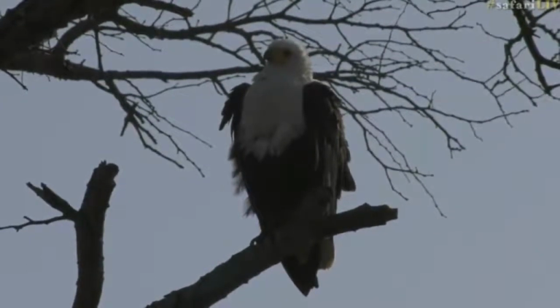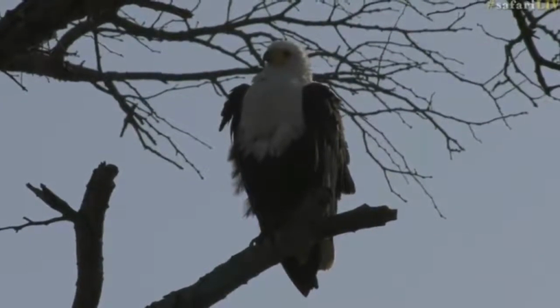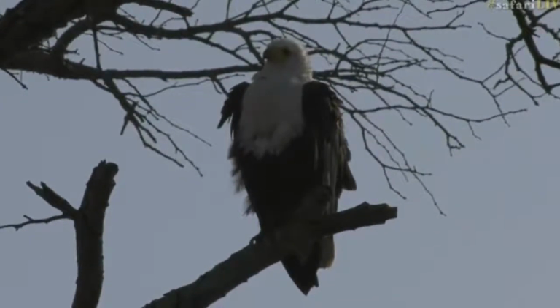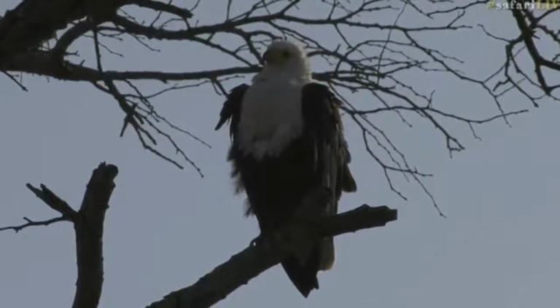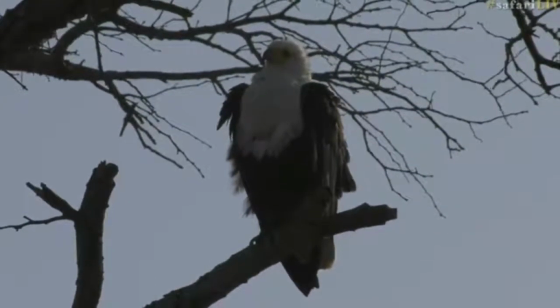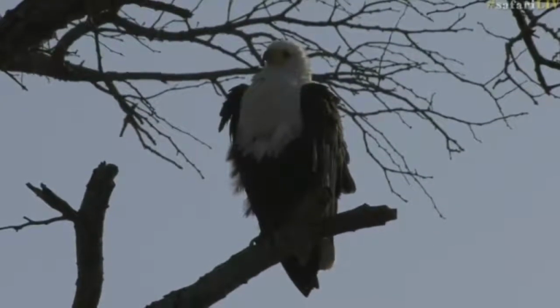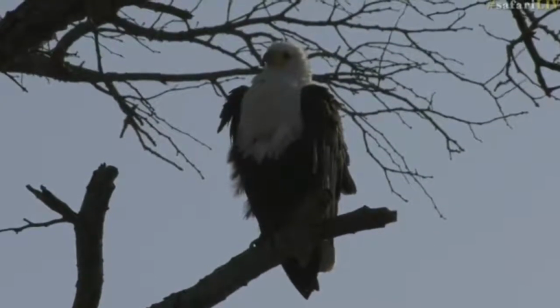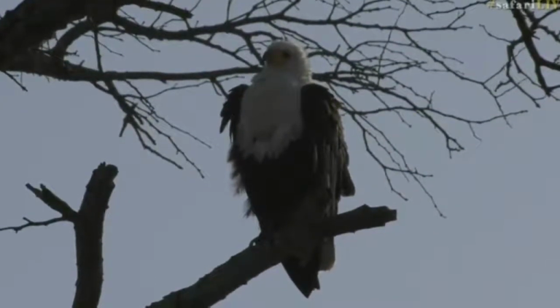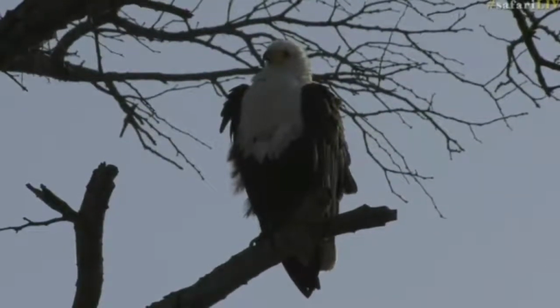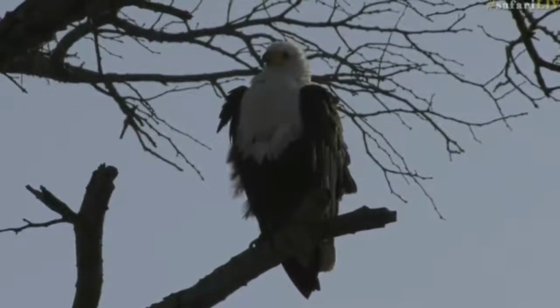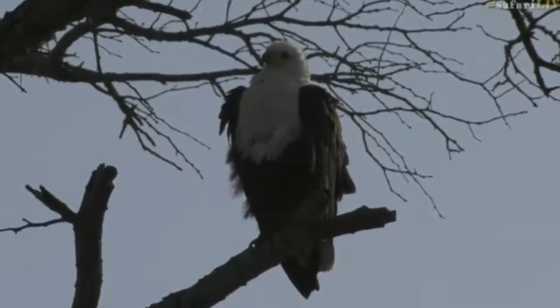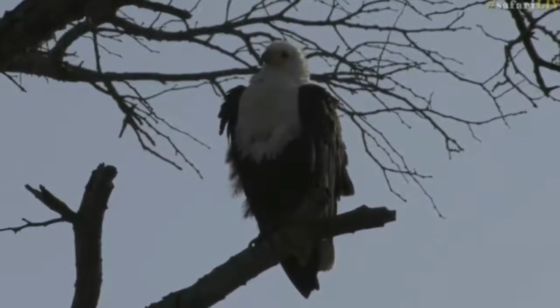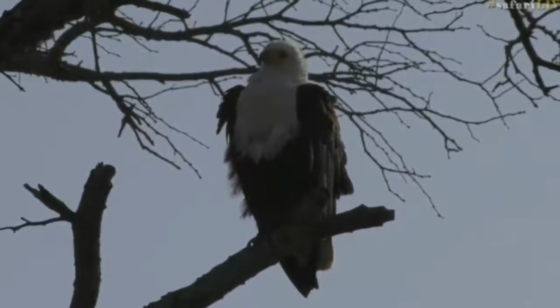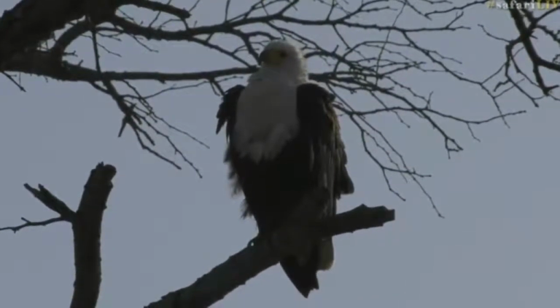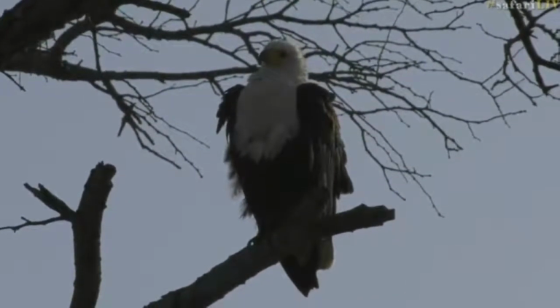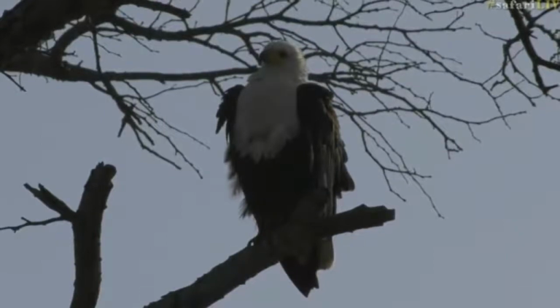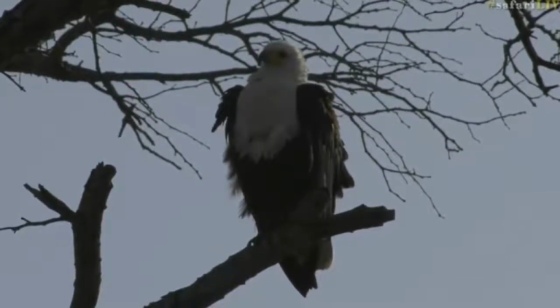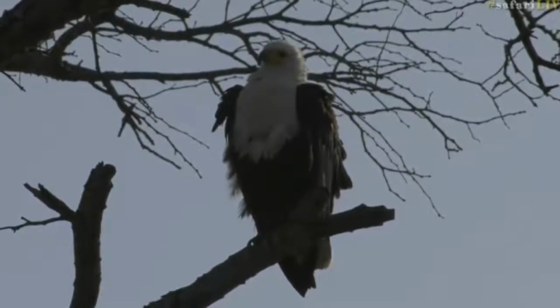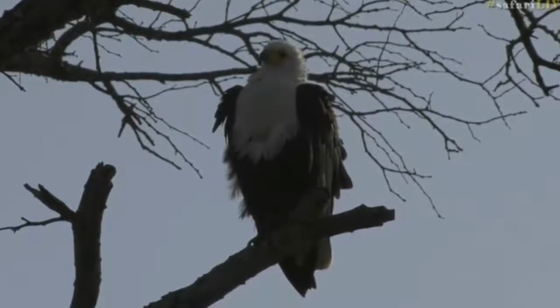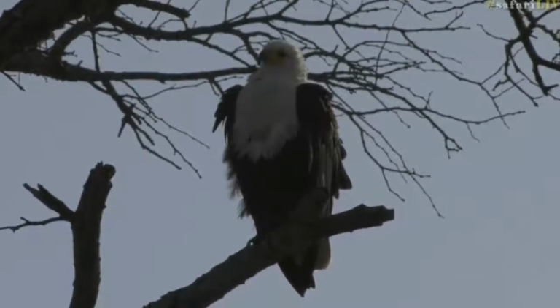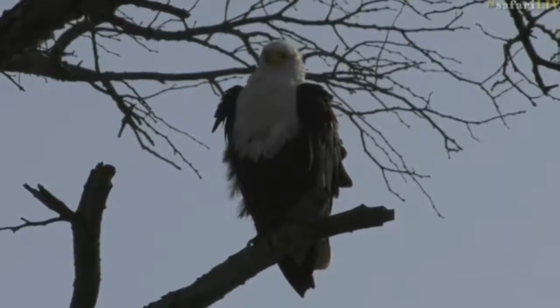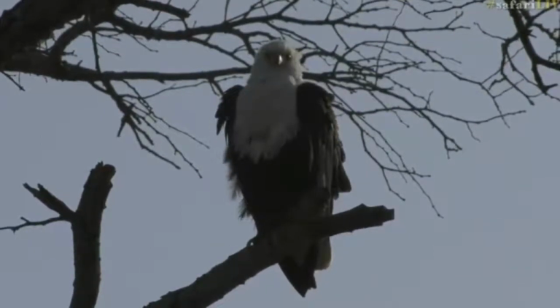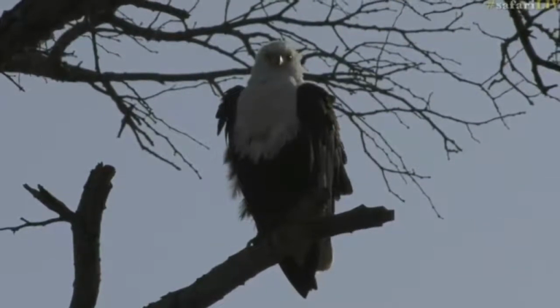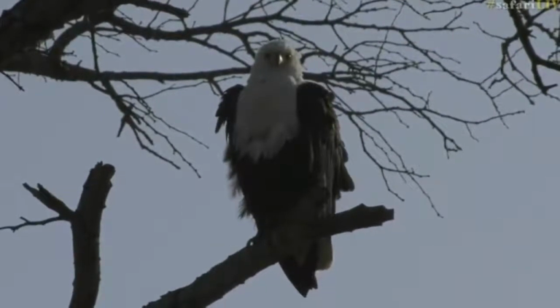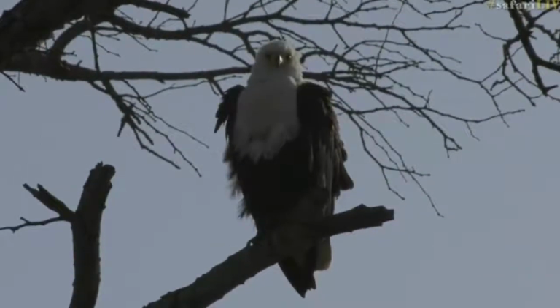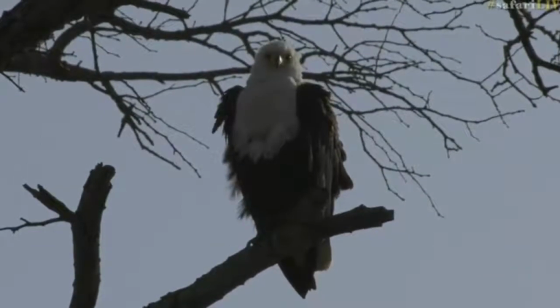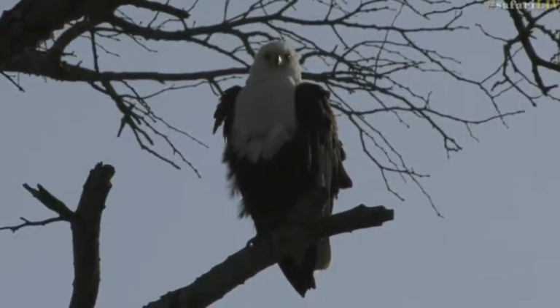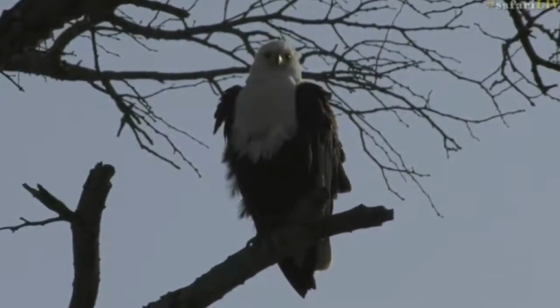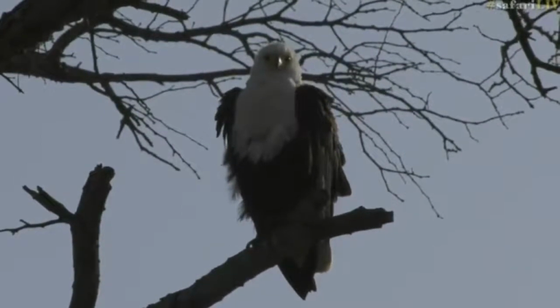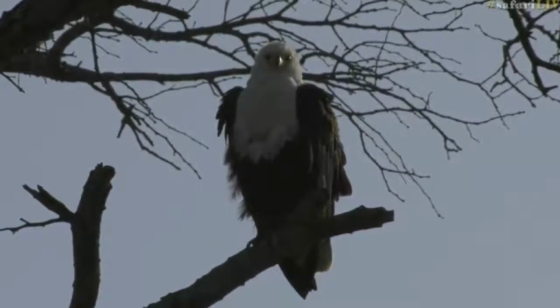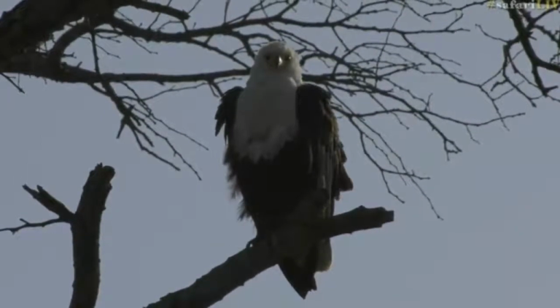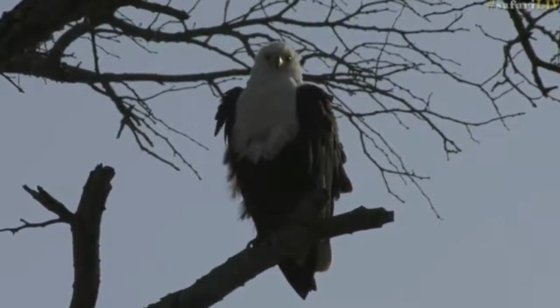Look at that fish eagle — feathers puffed up. I think it's a bit cold, that's possibly why.